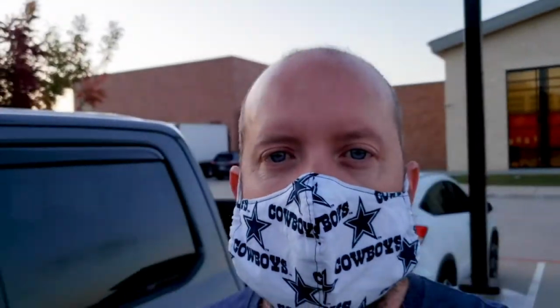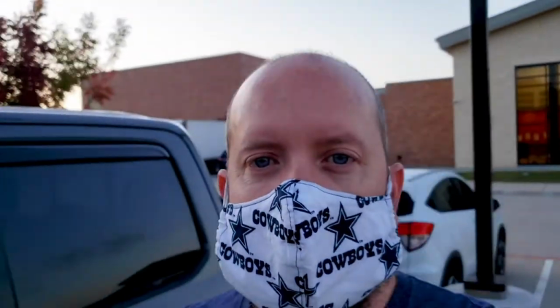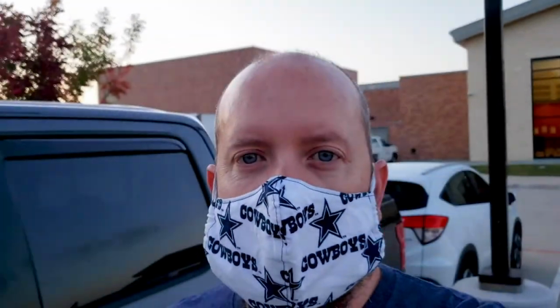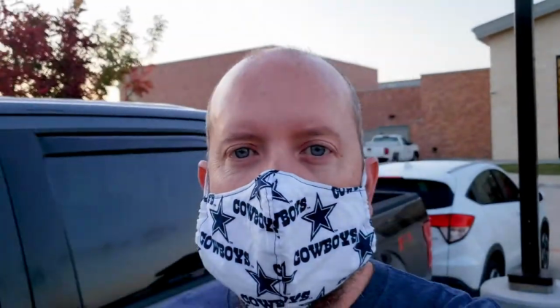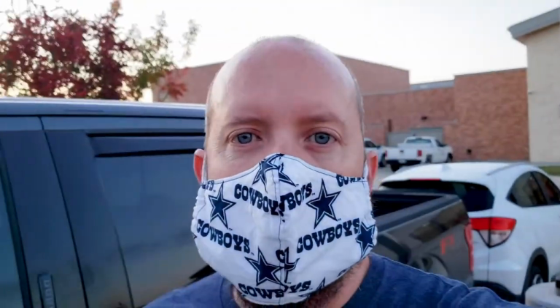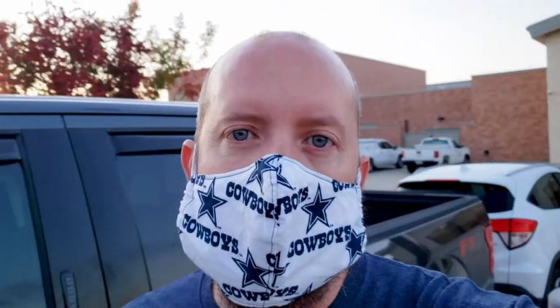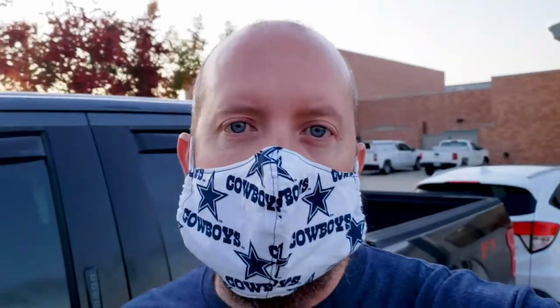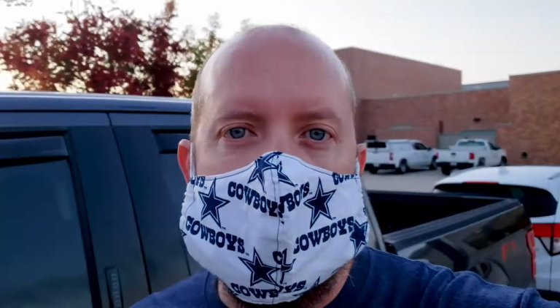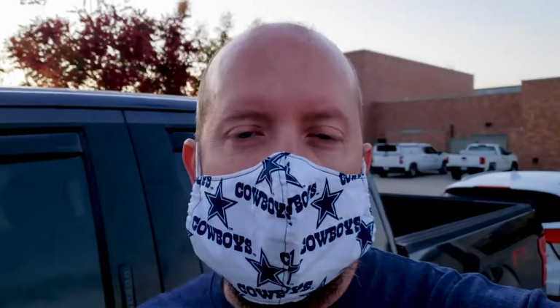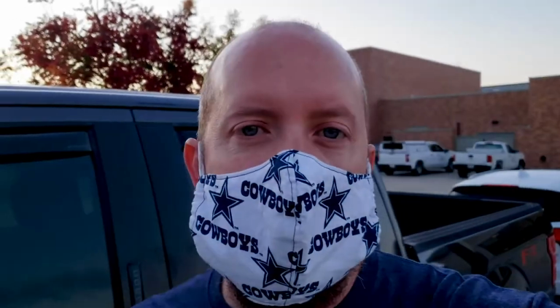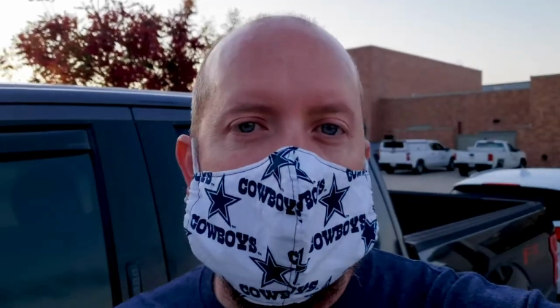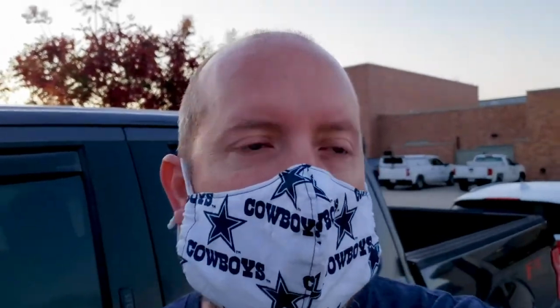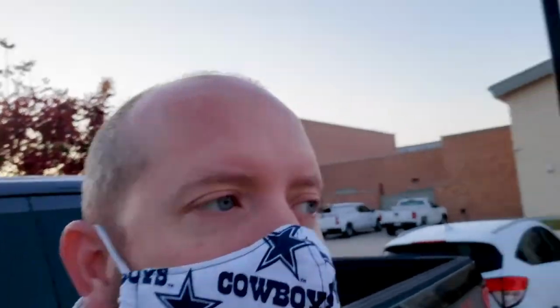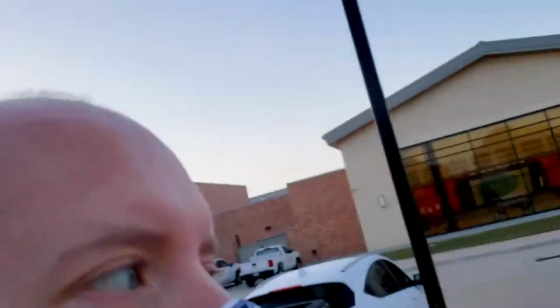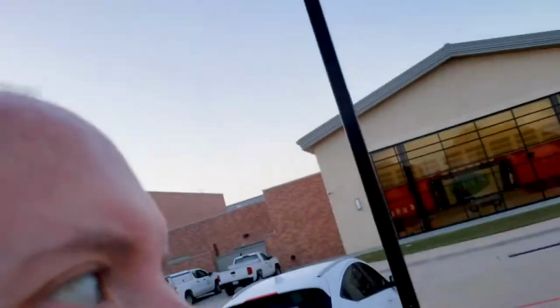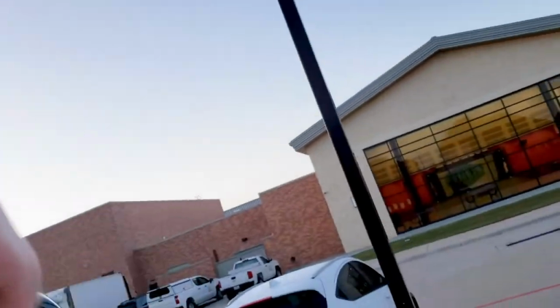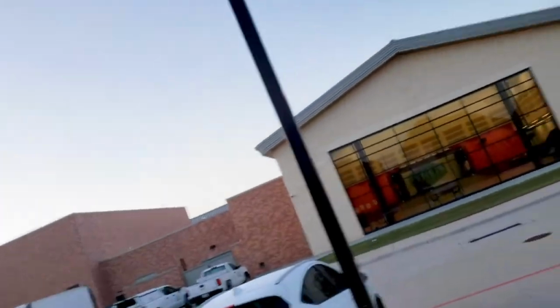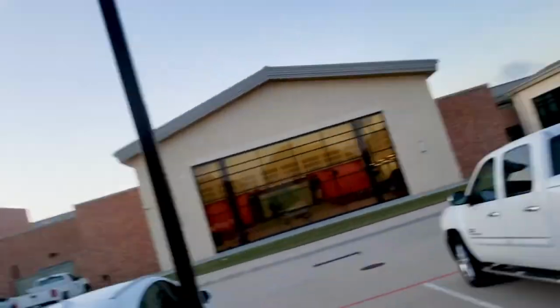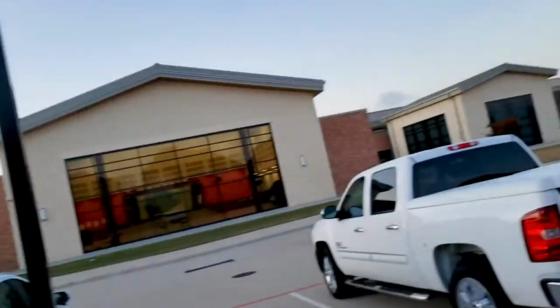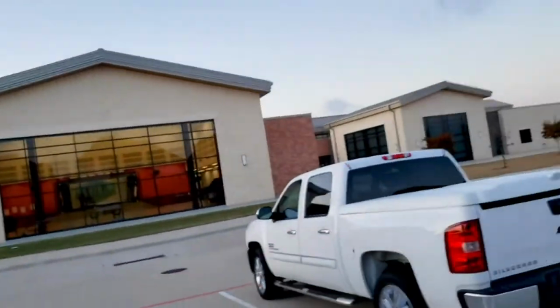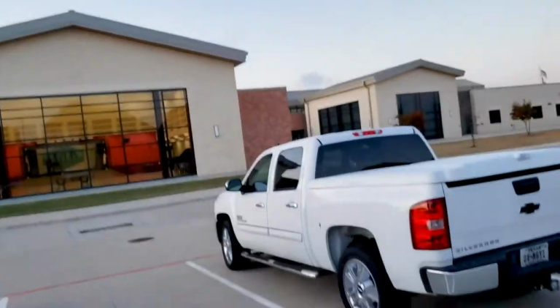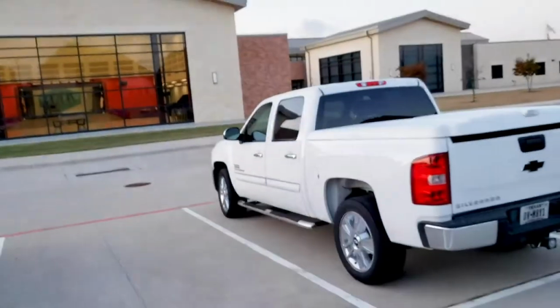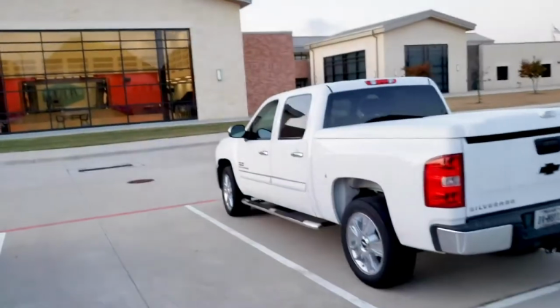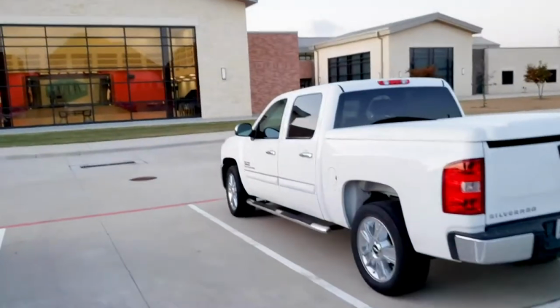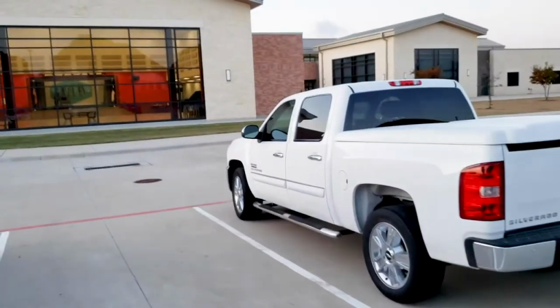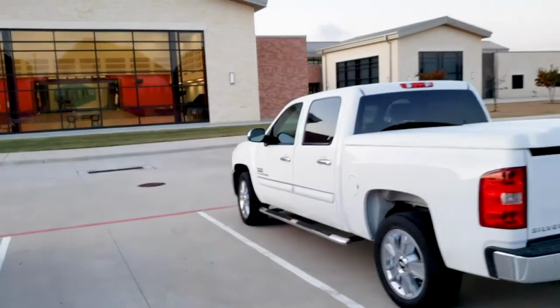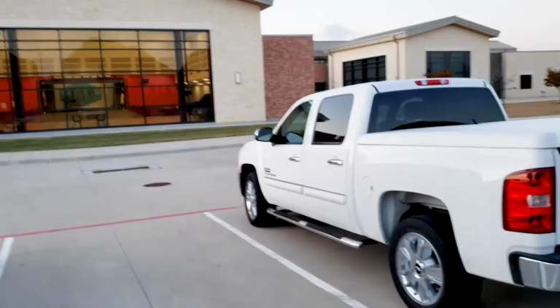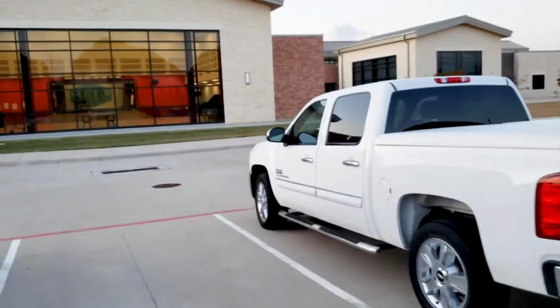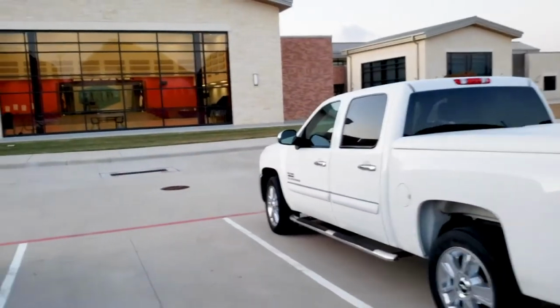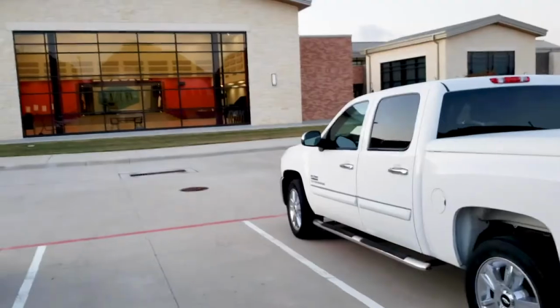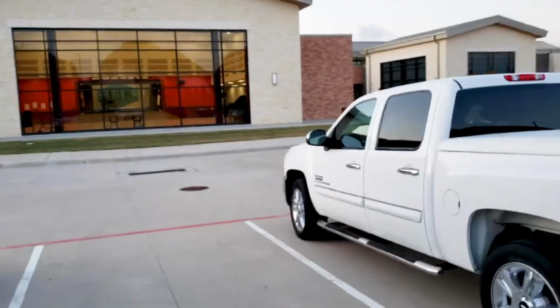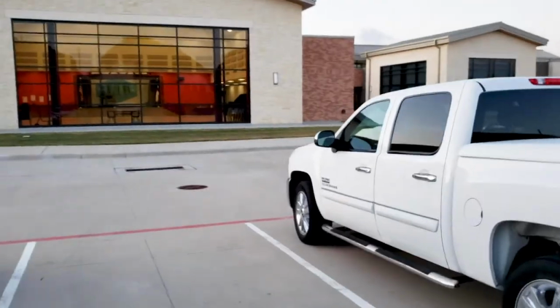Alright, here we go. It's the start of my day, ready to walk into the school.